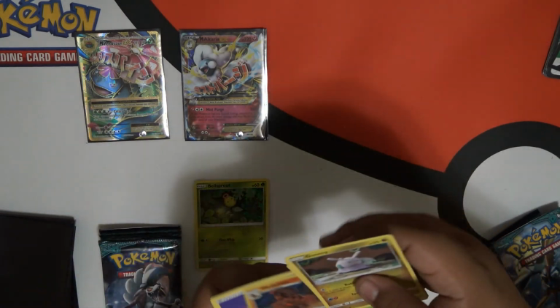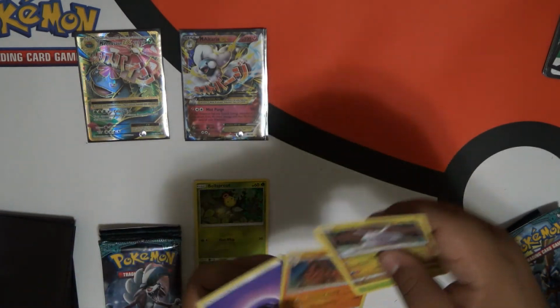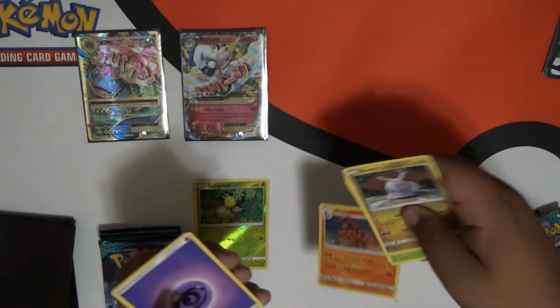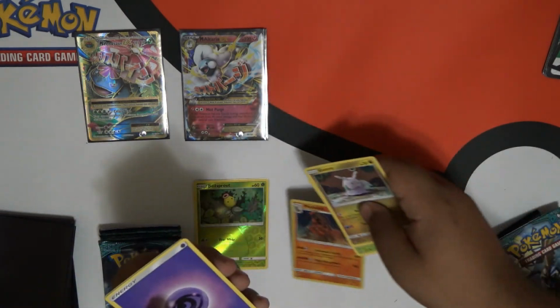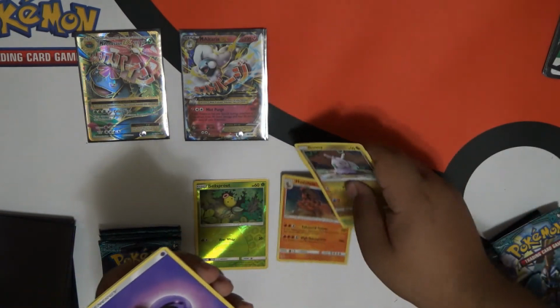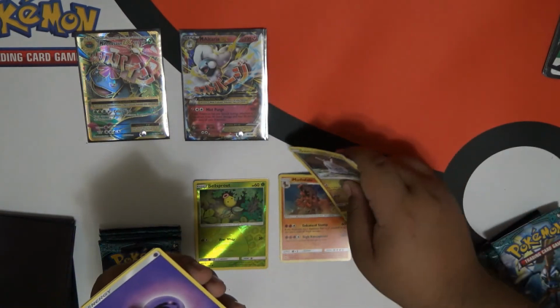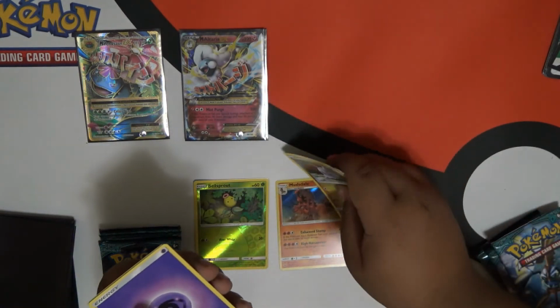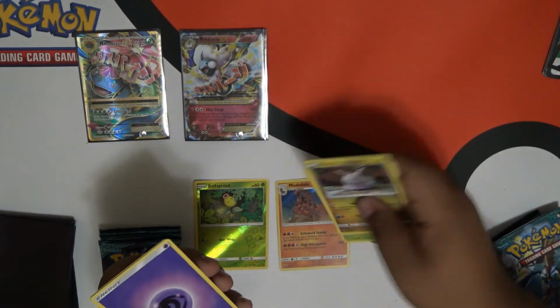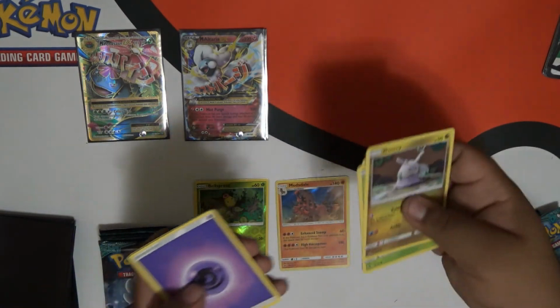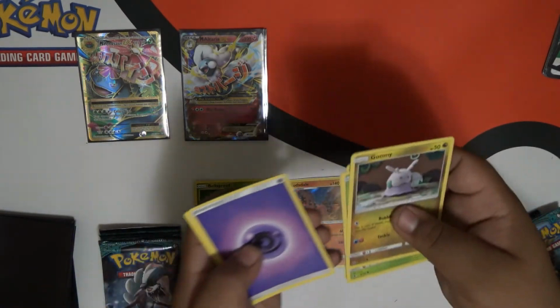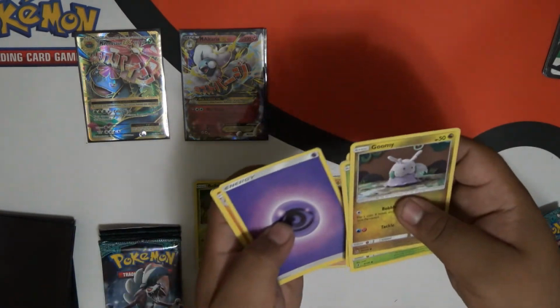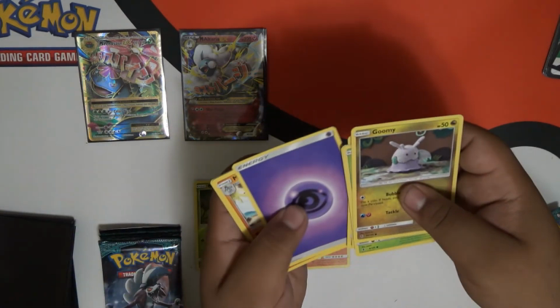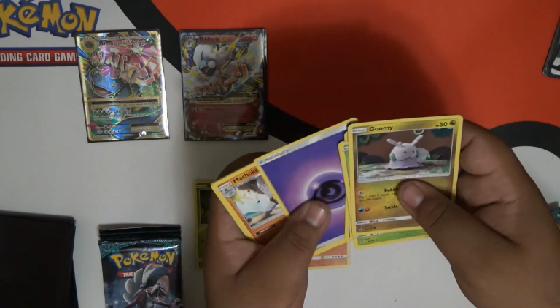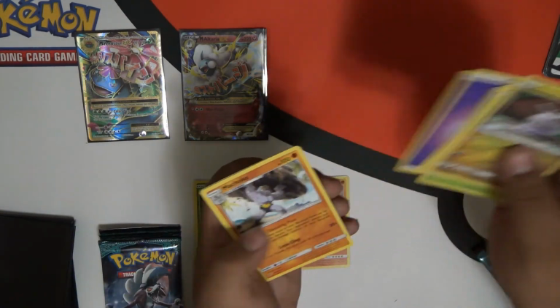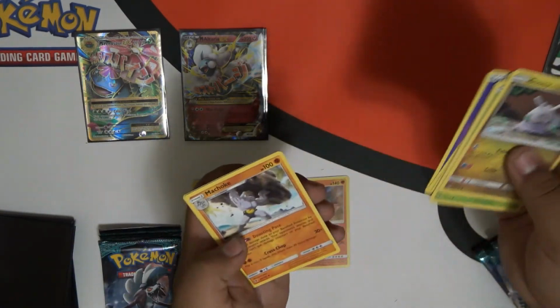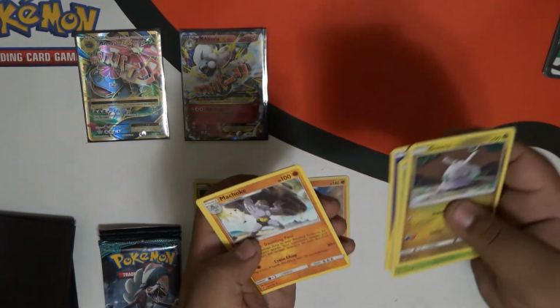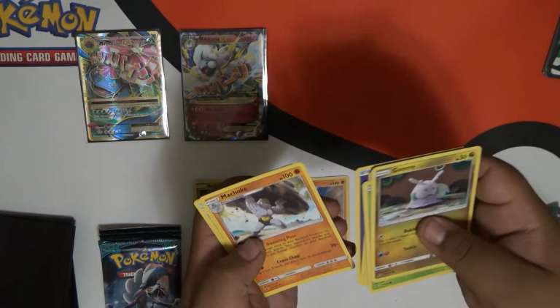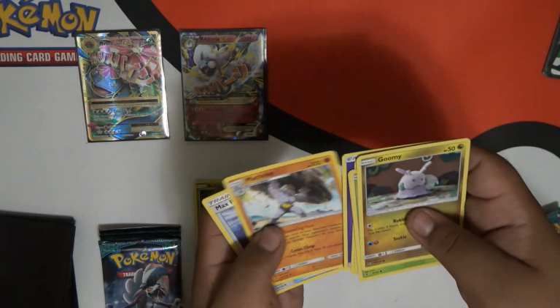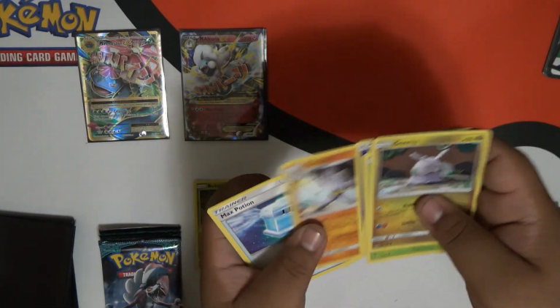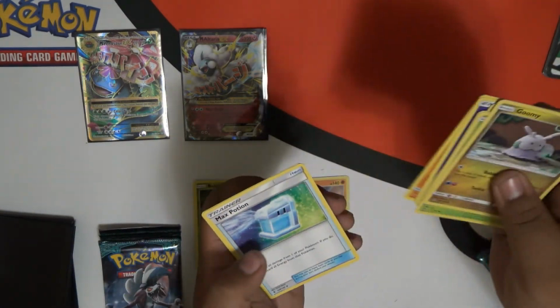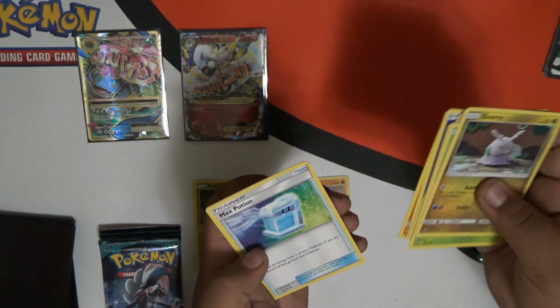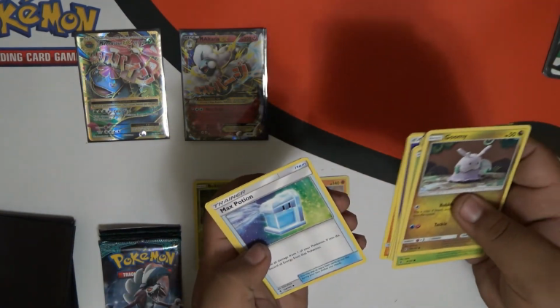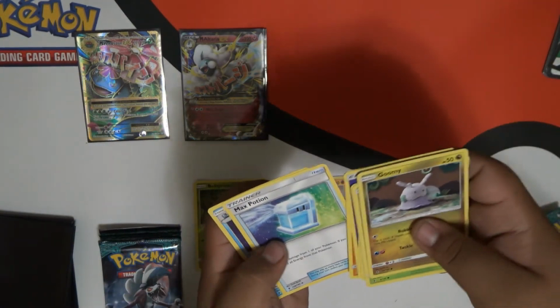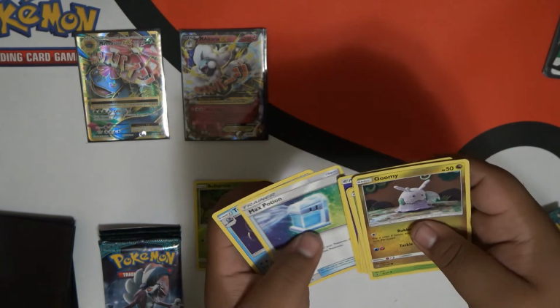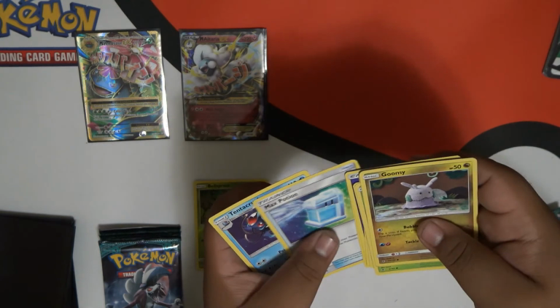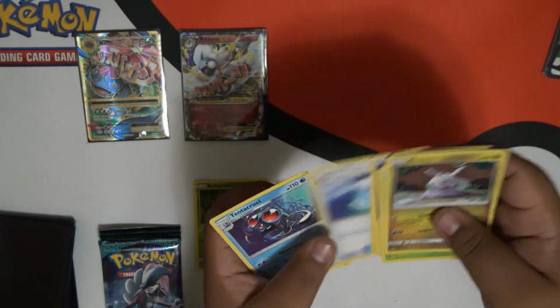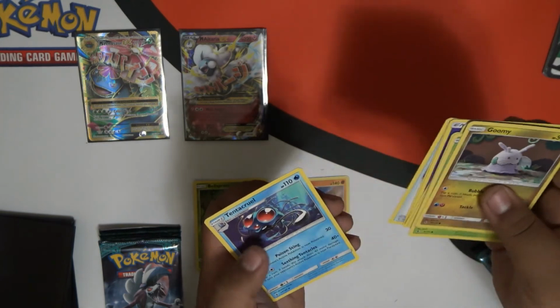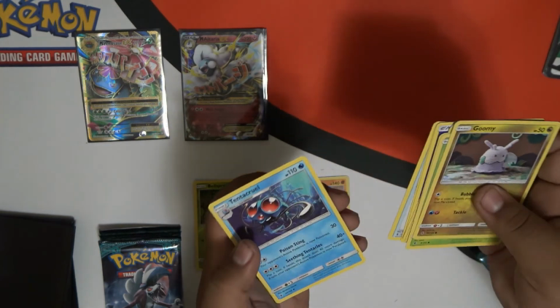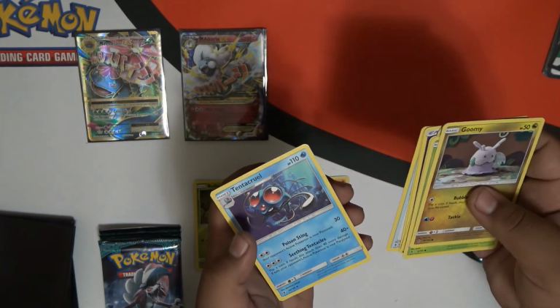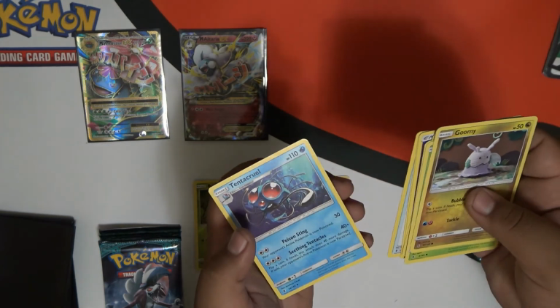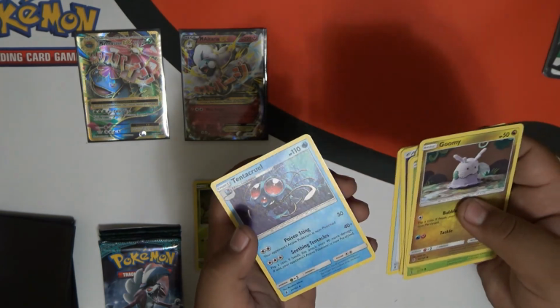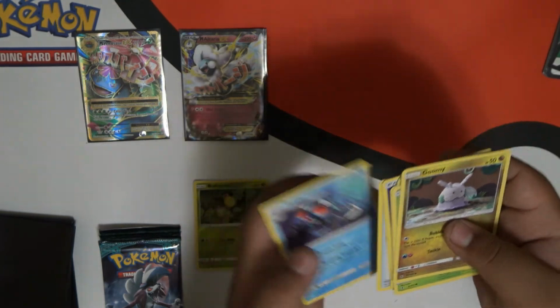And a normal holo Zoe. Energy. Machoke. Max Potion. And Tentacruel.